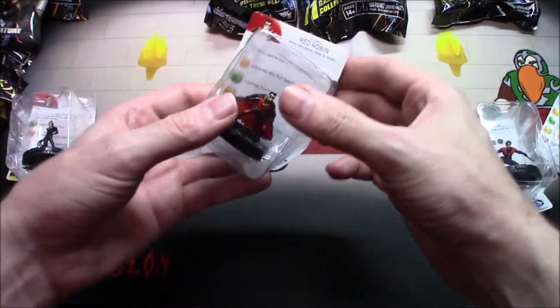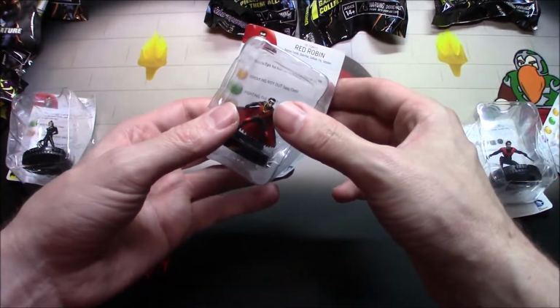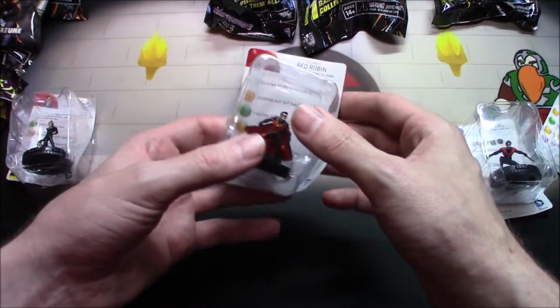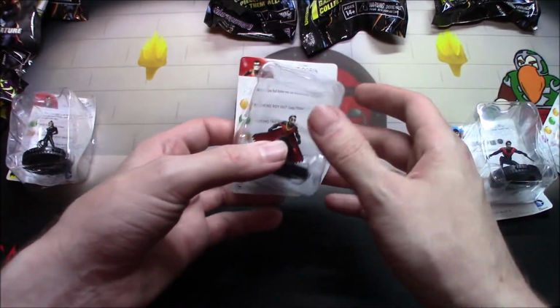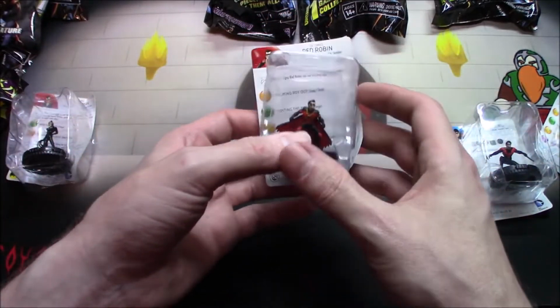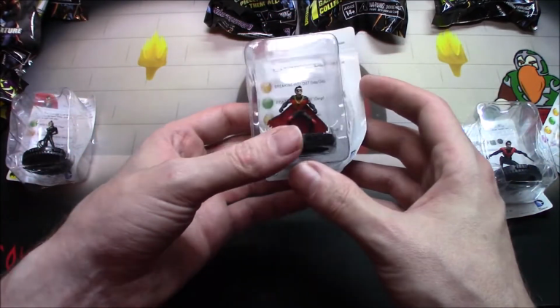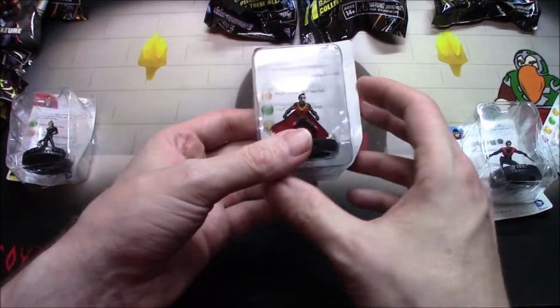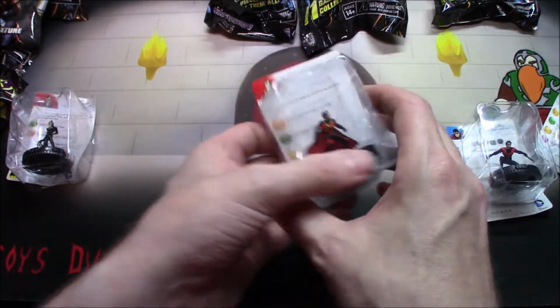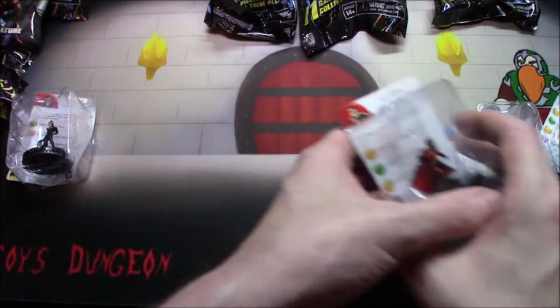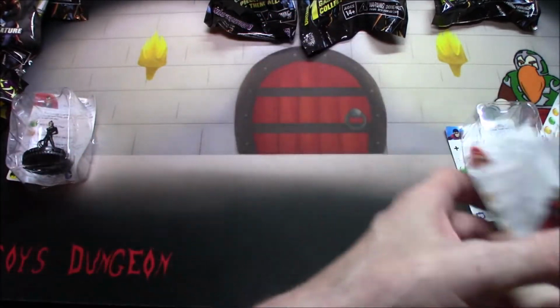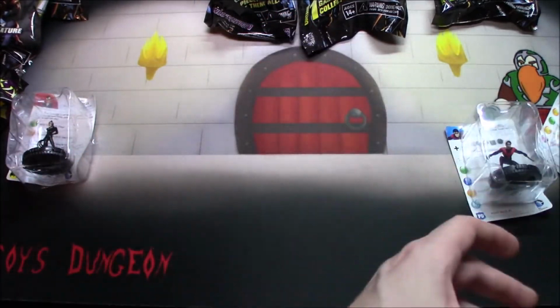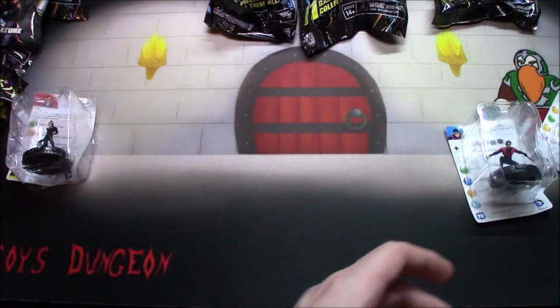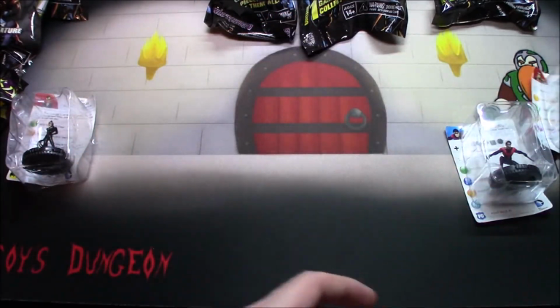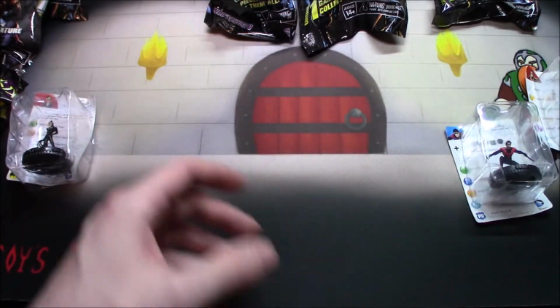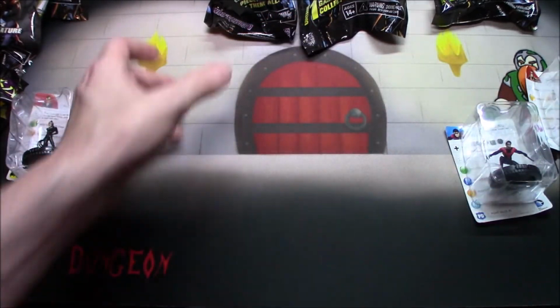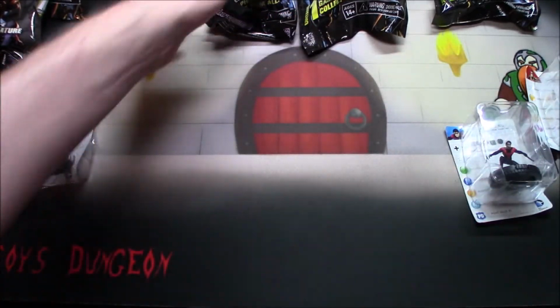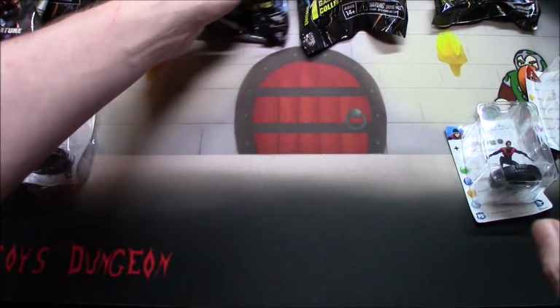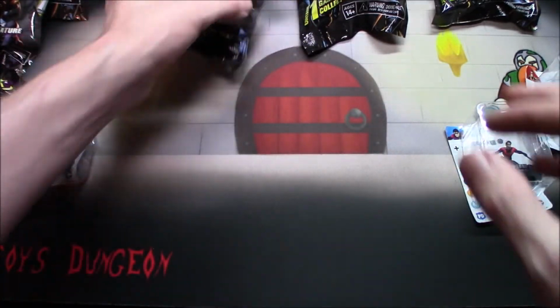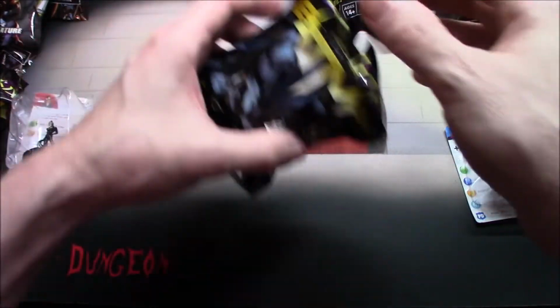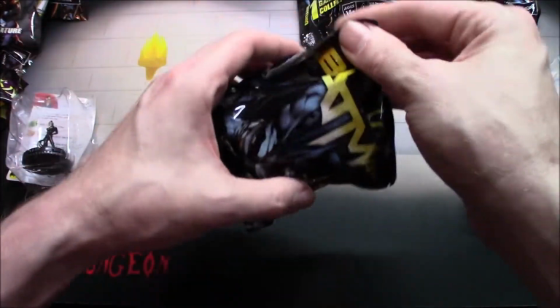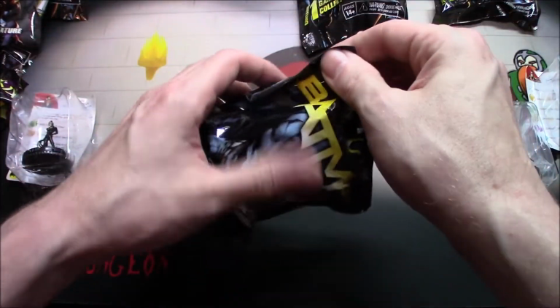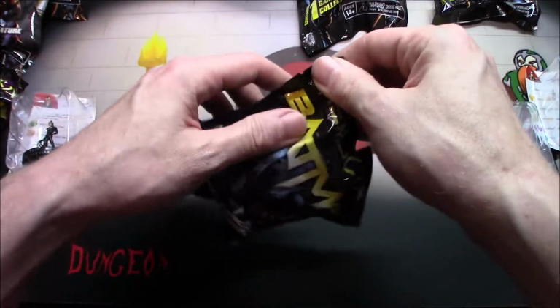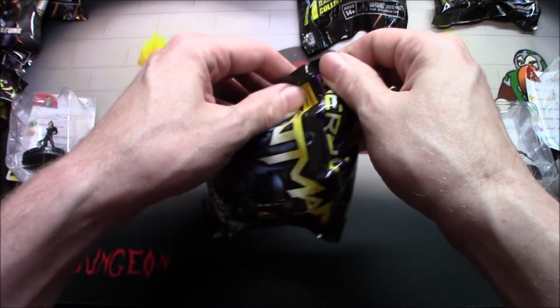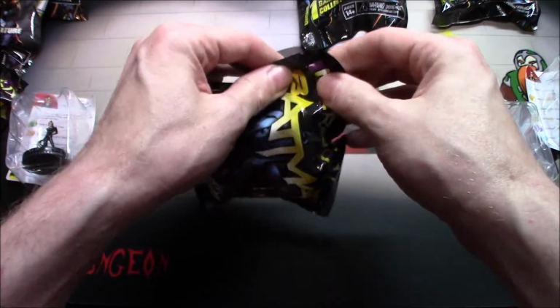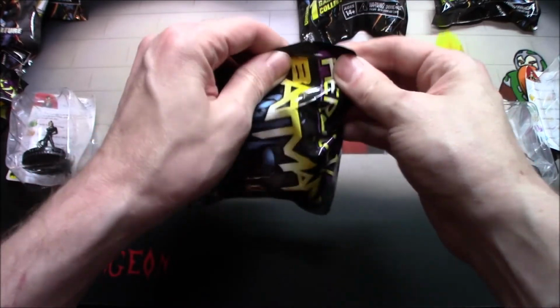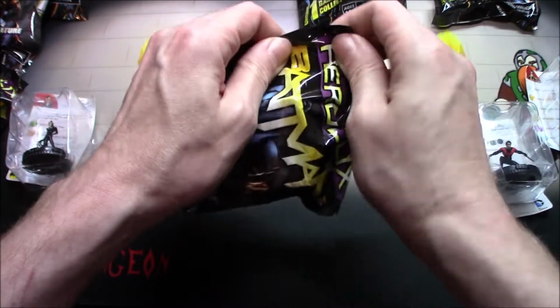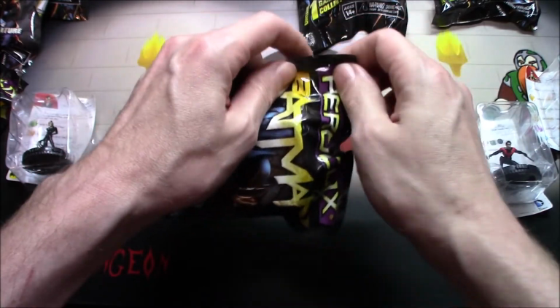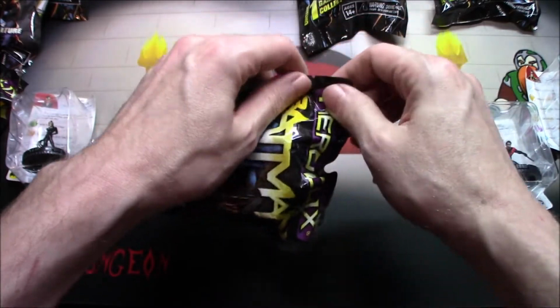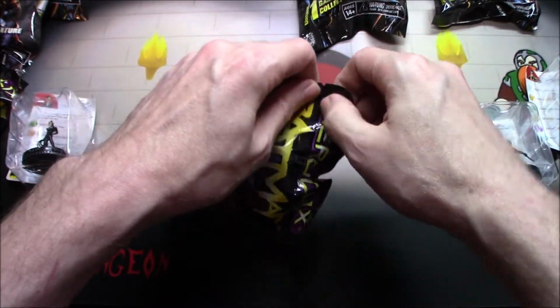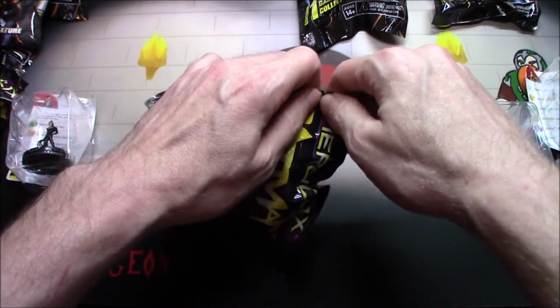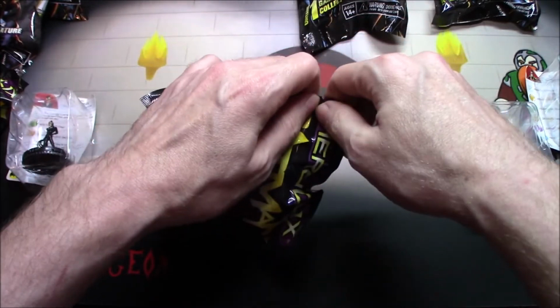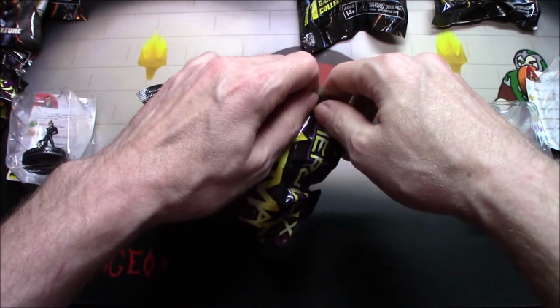Oh, another Red Robin — darn it, stupid duplicates. All right, let's try again.